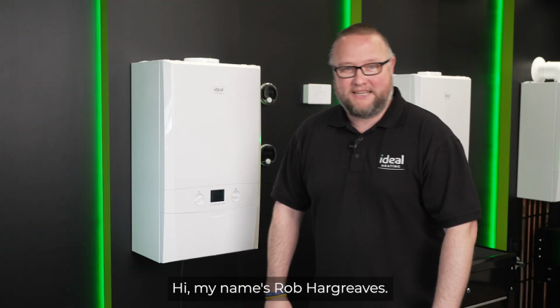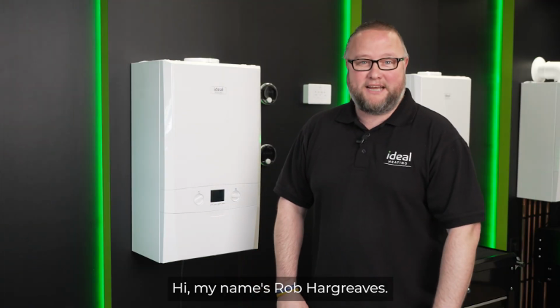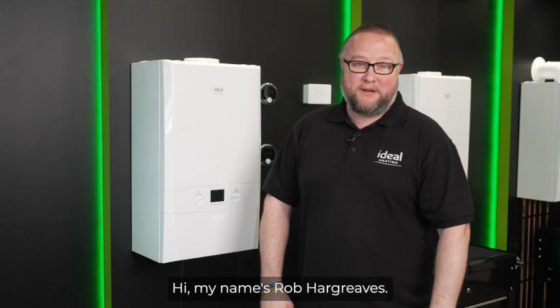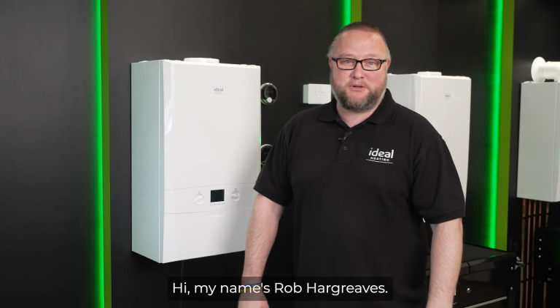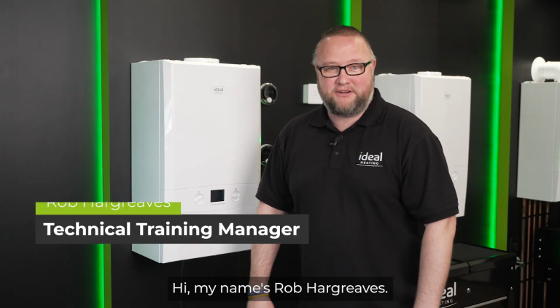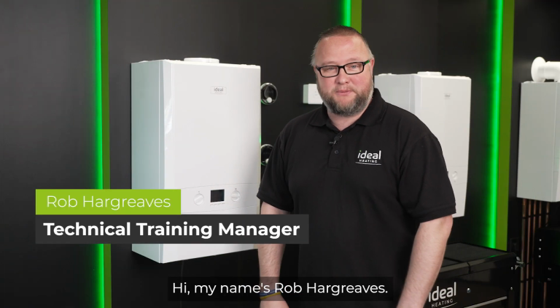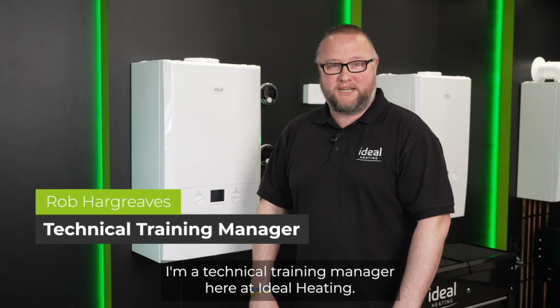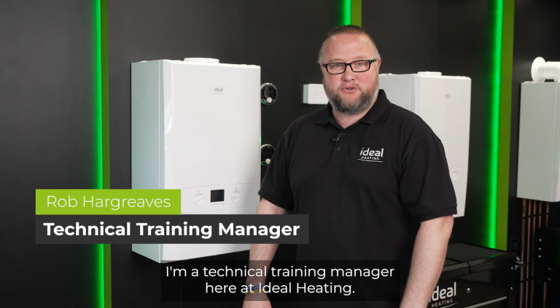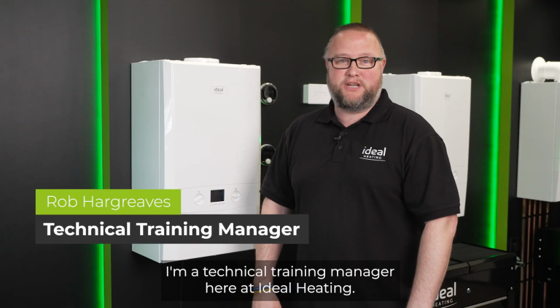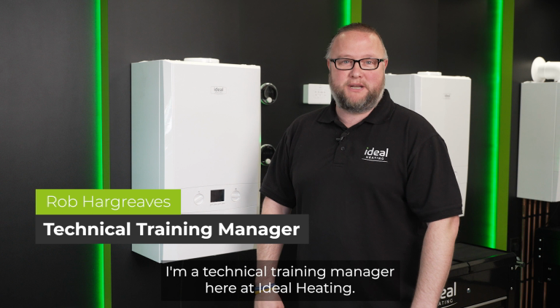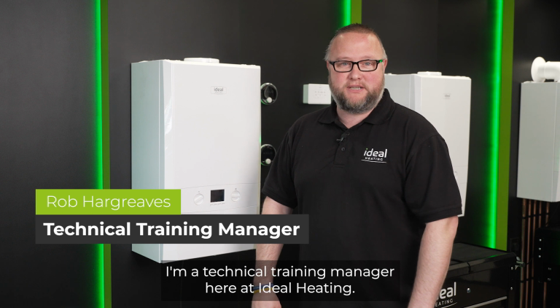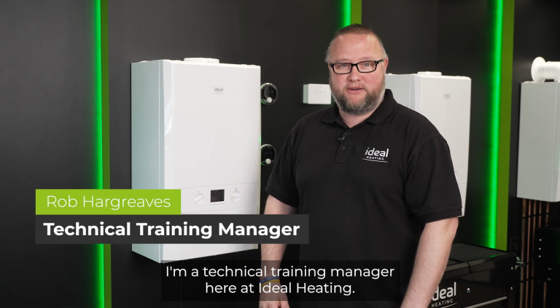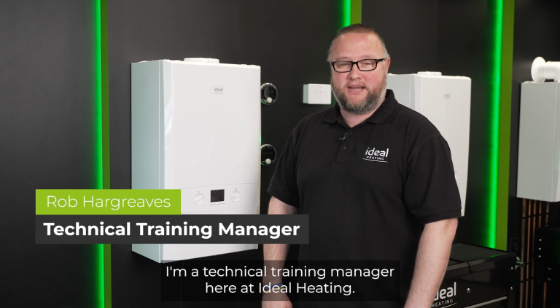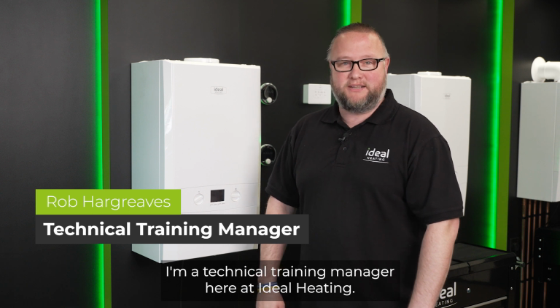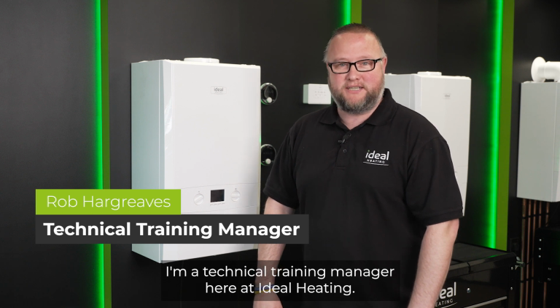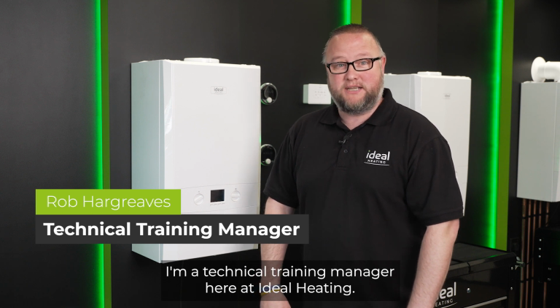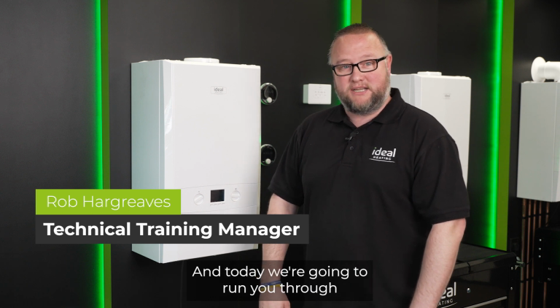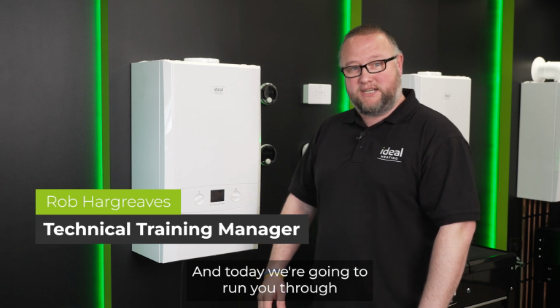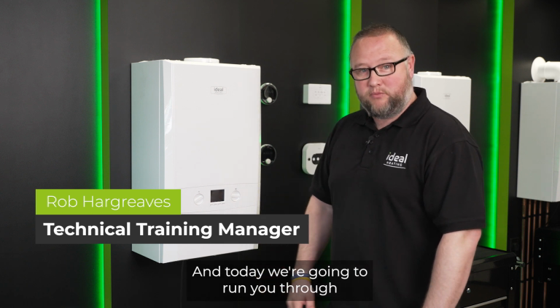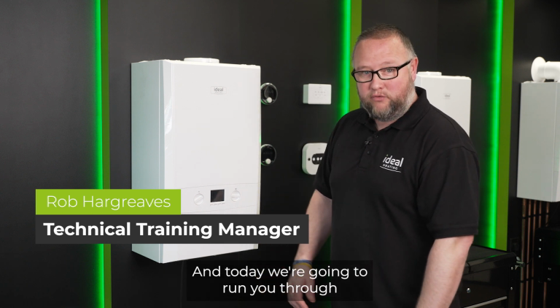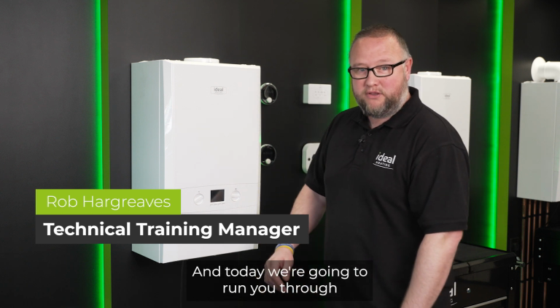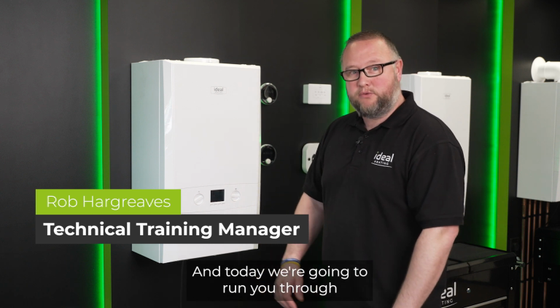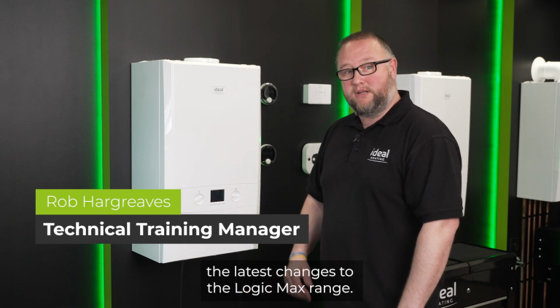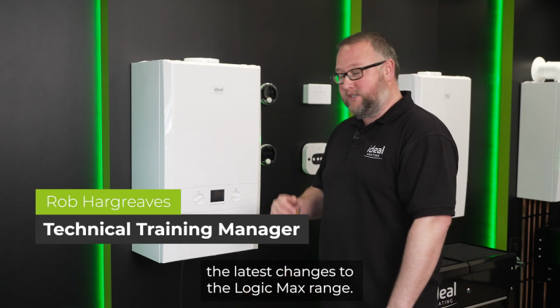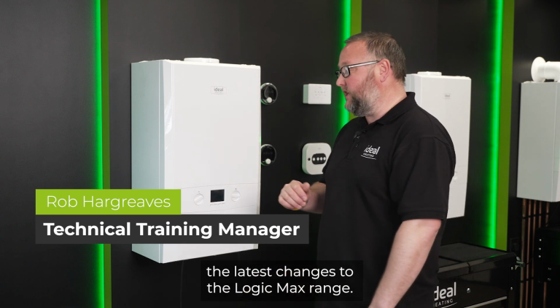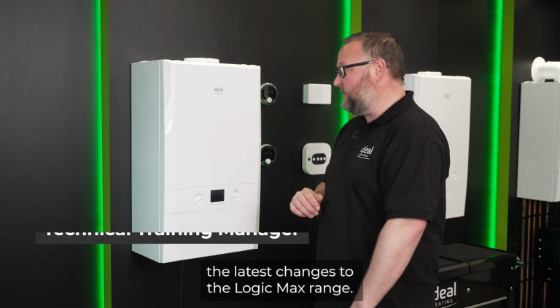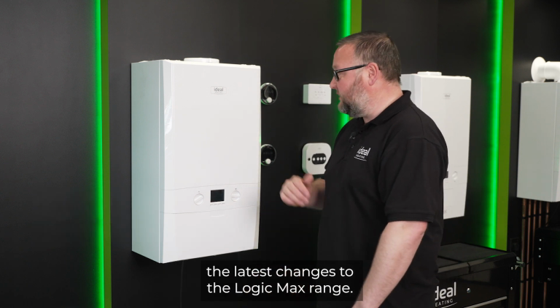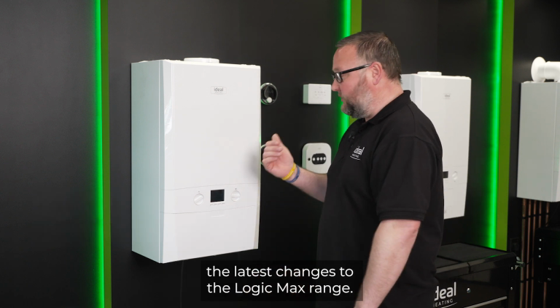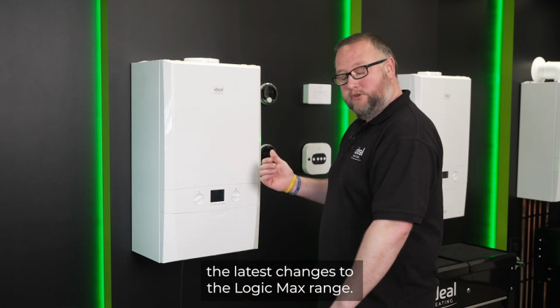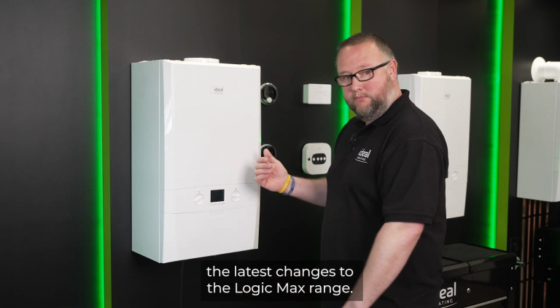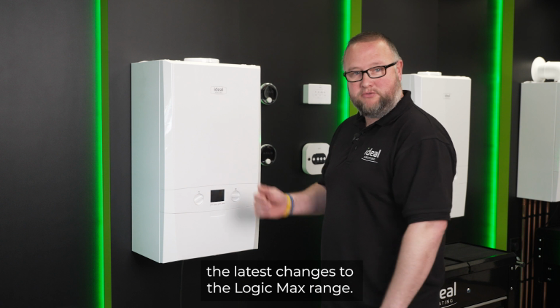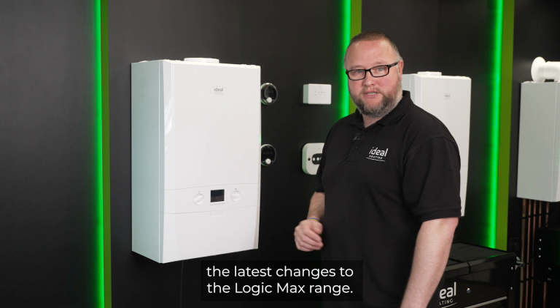Hi, my name is Rob Hargreaves. I'm a technical training manager here at IBL Eaton, and today we're going to run you through the latest changes to the Logic Max range.